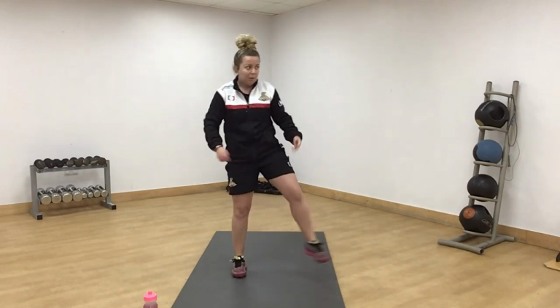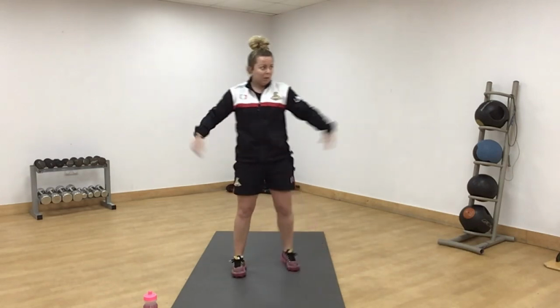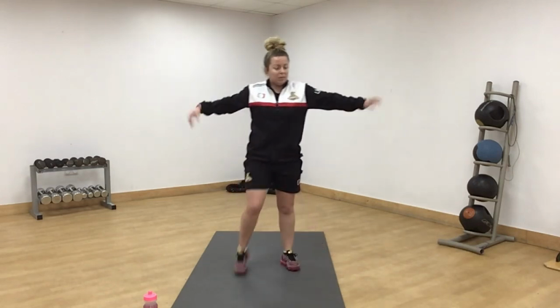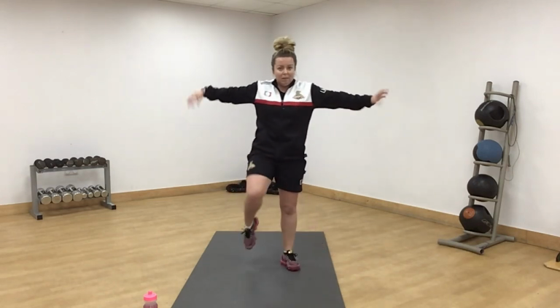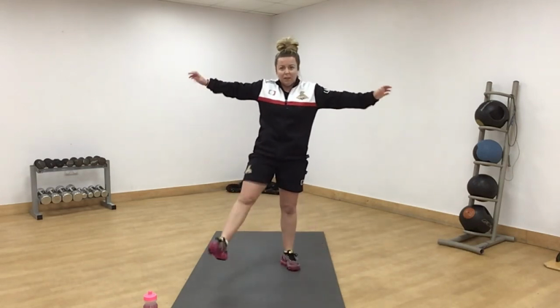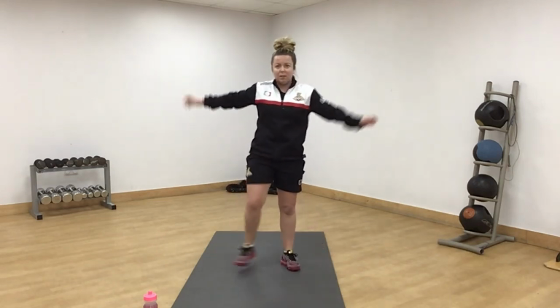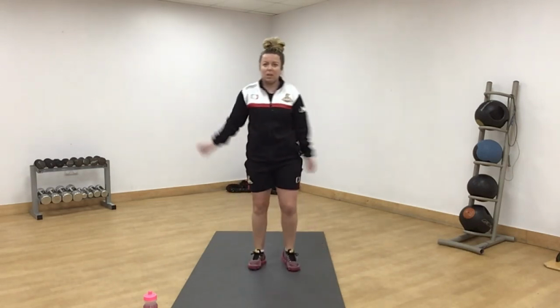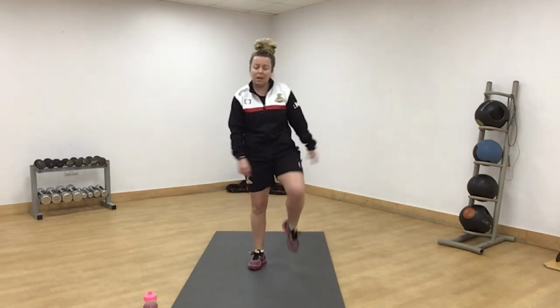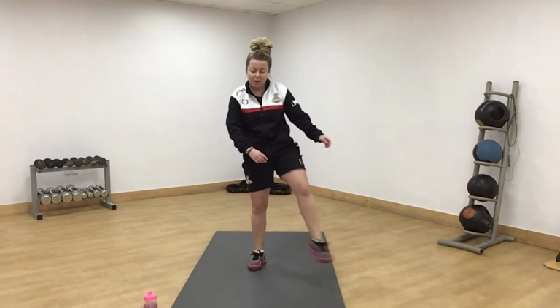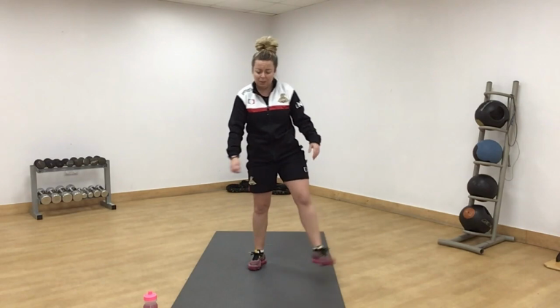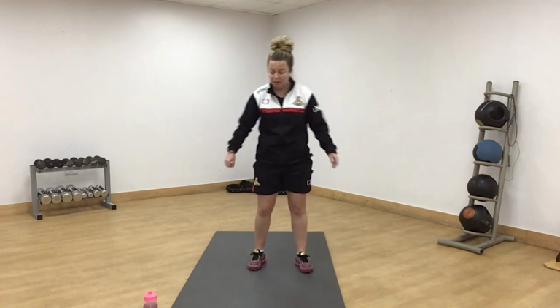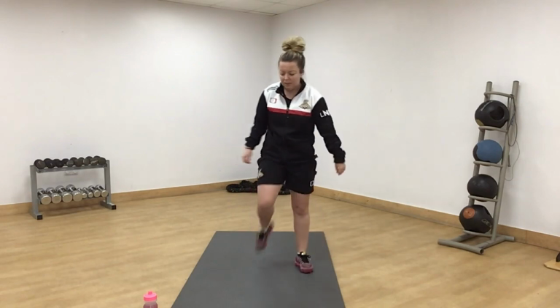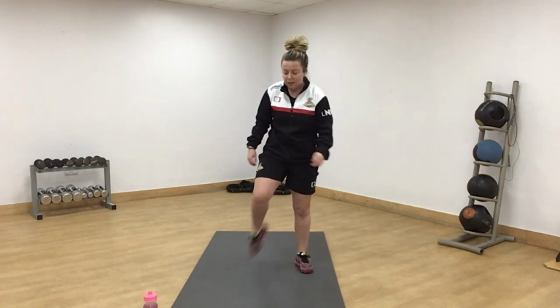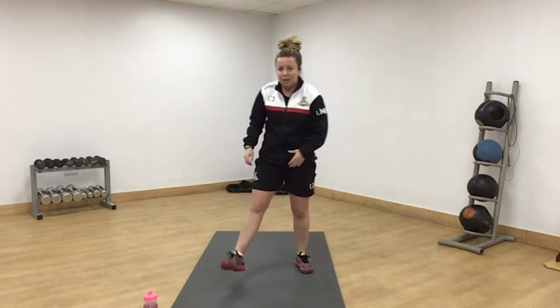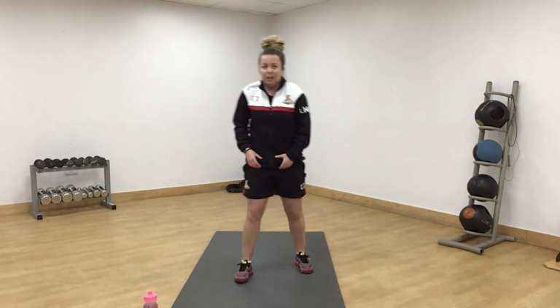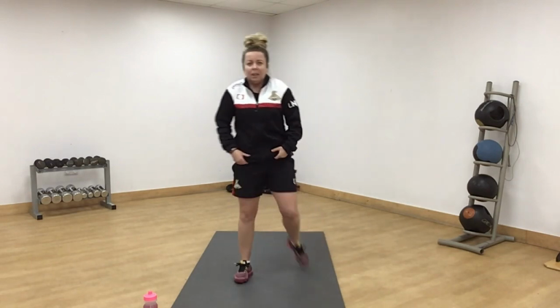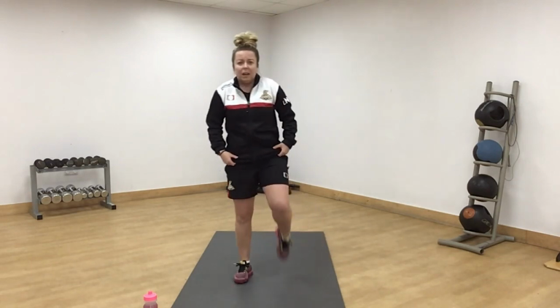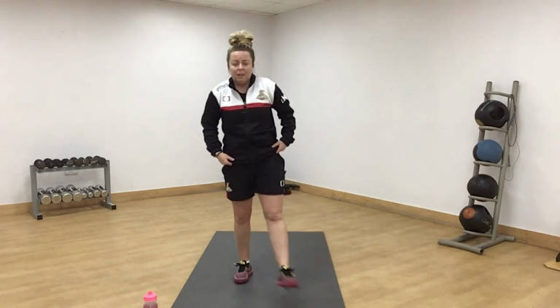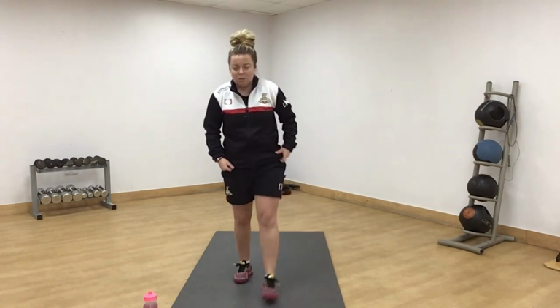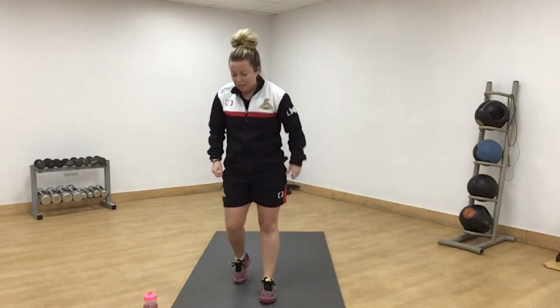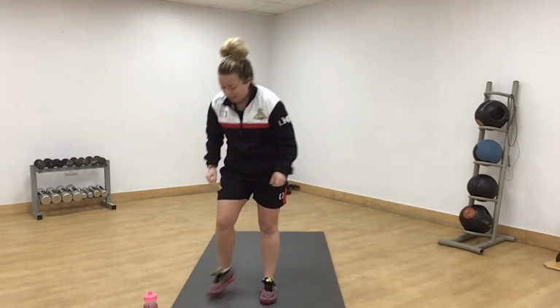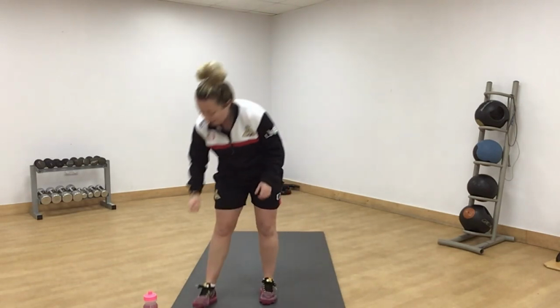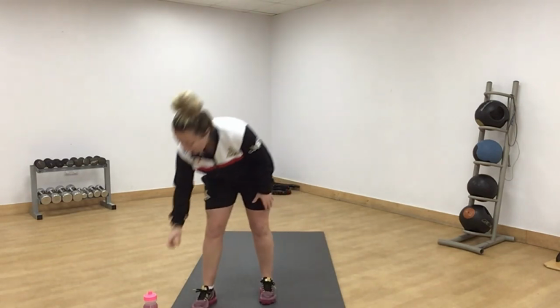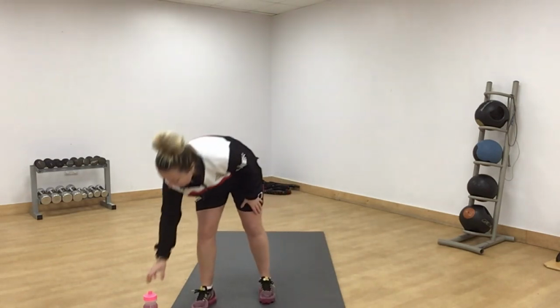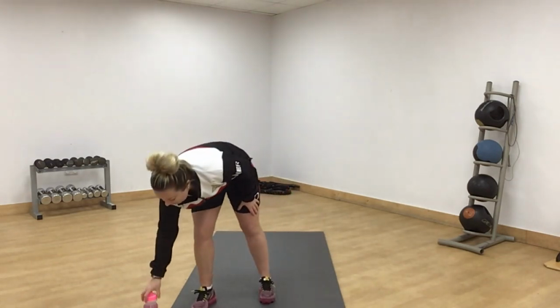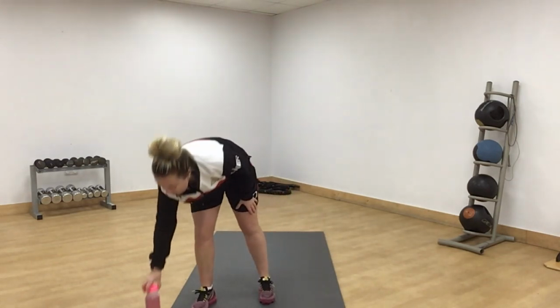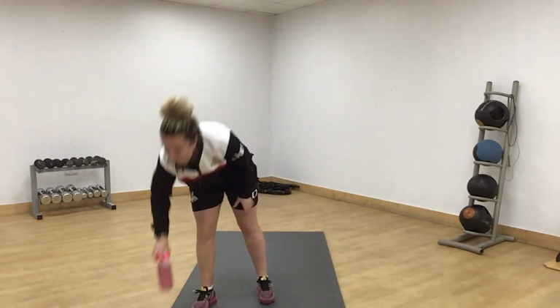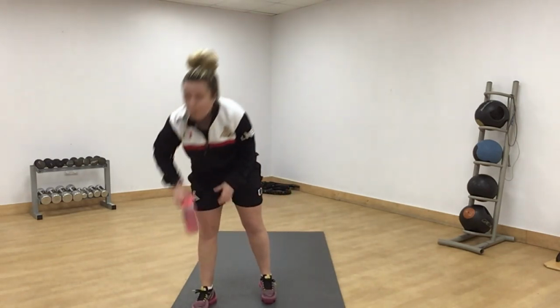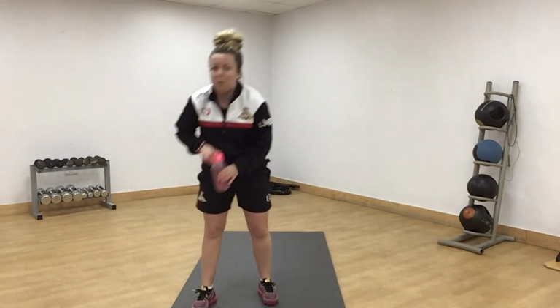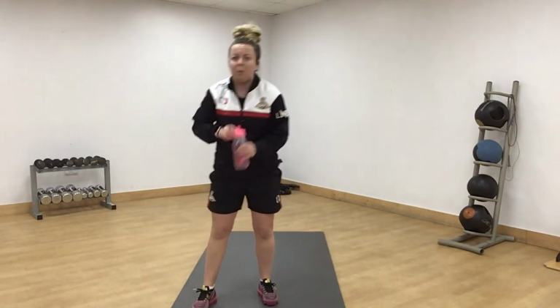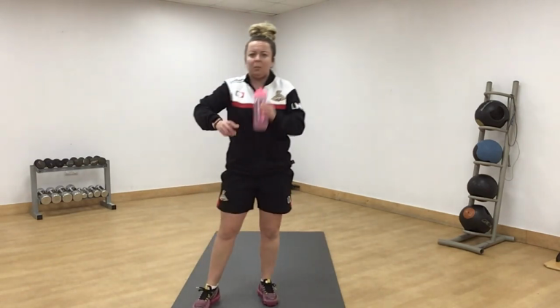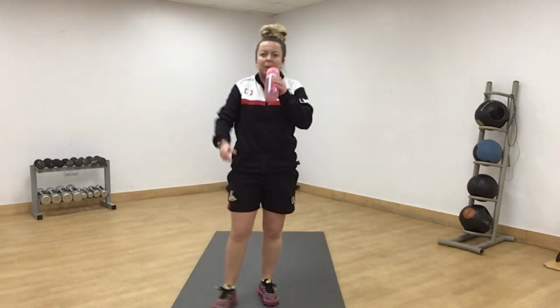Well done. Just give it a little shake out. Get a little drink. Warm up complete.